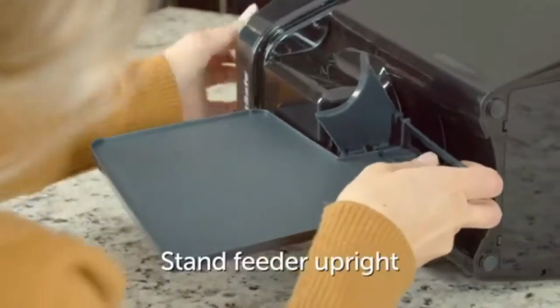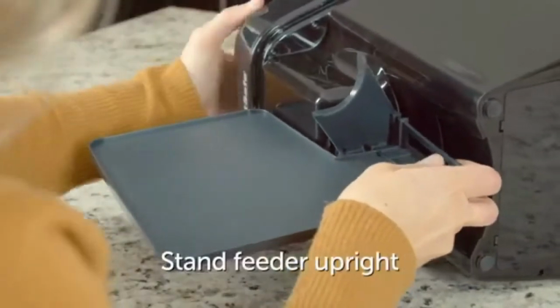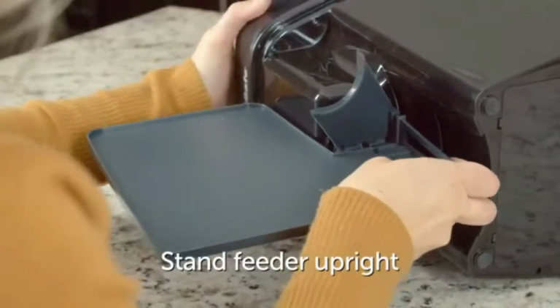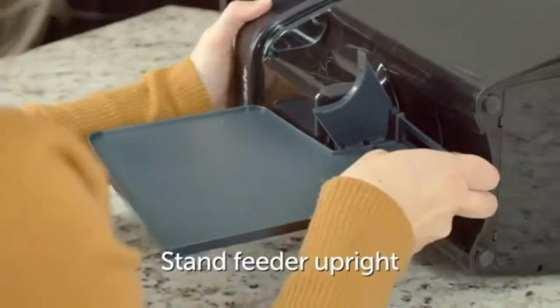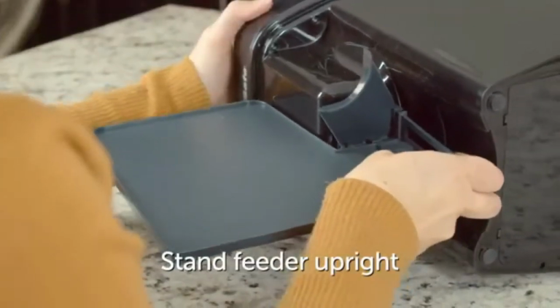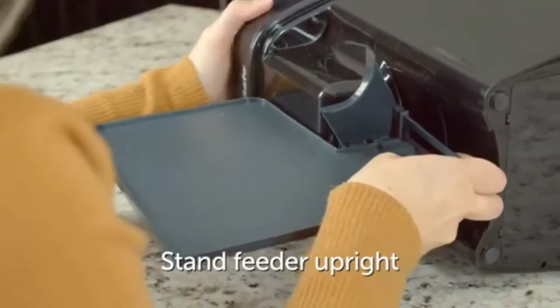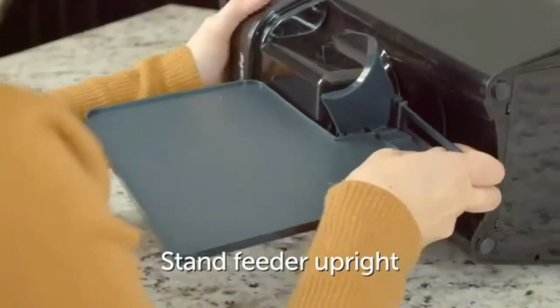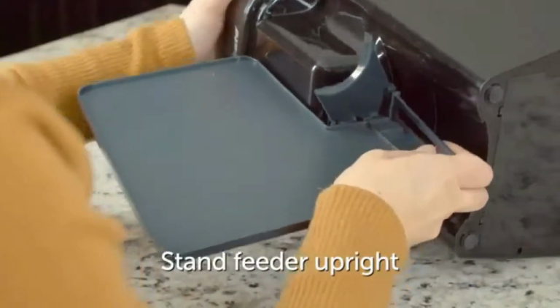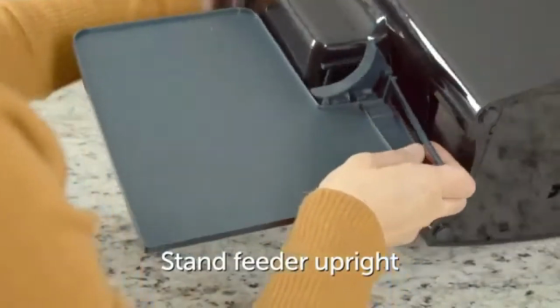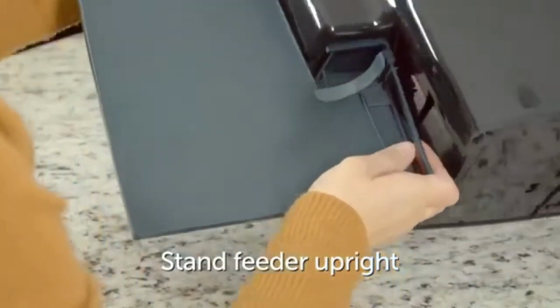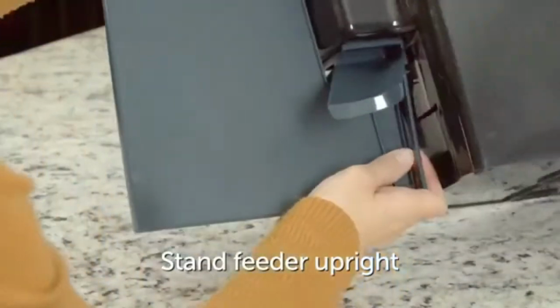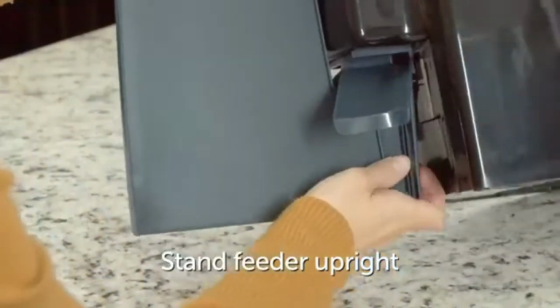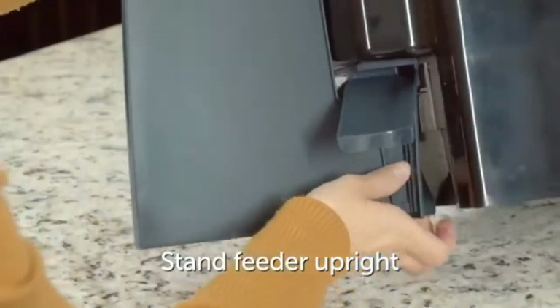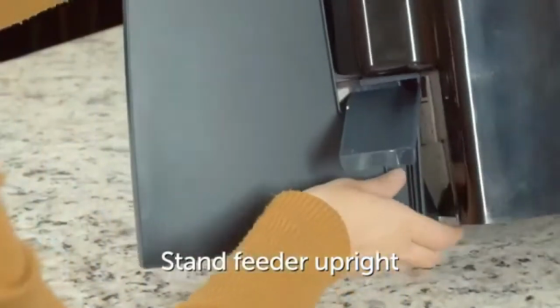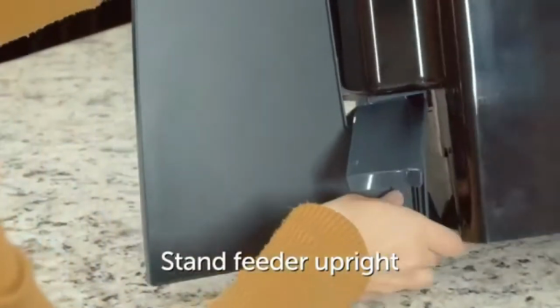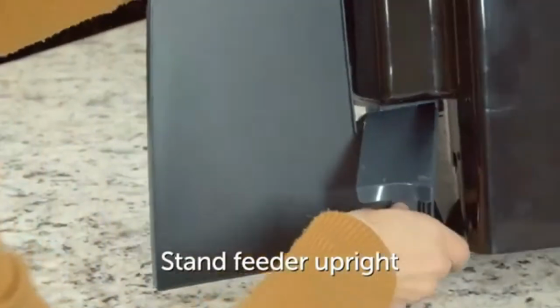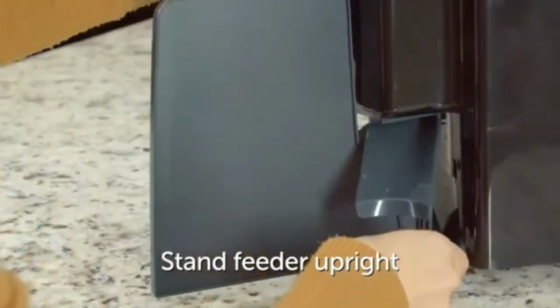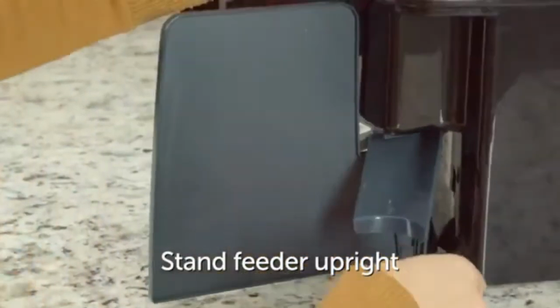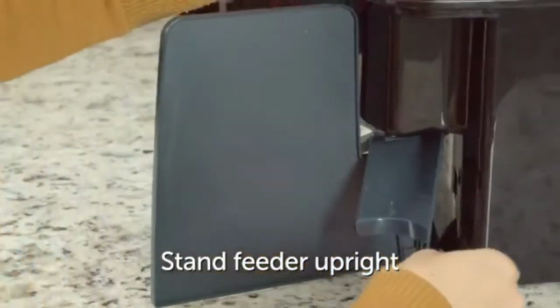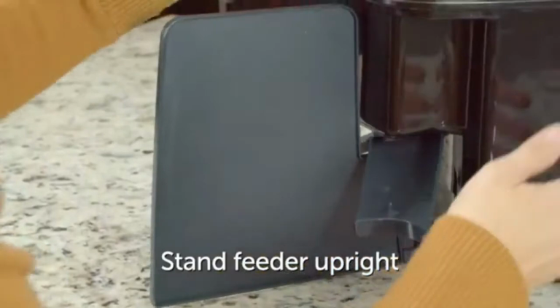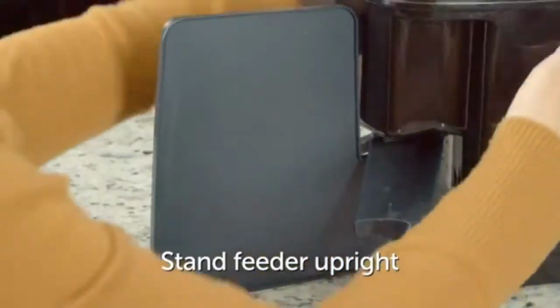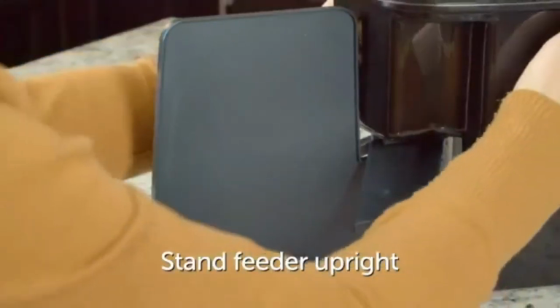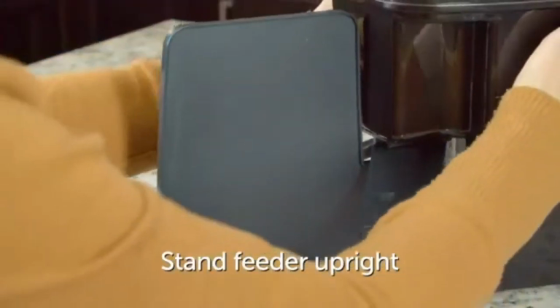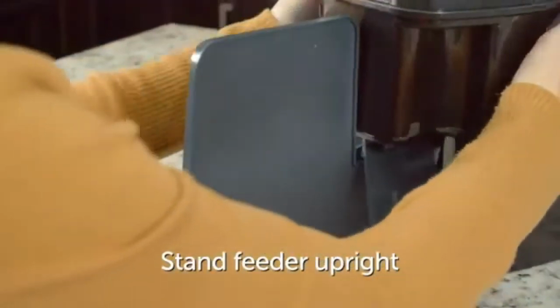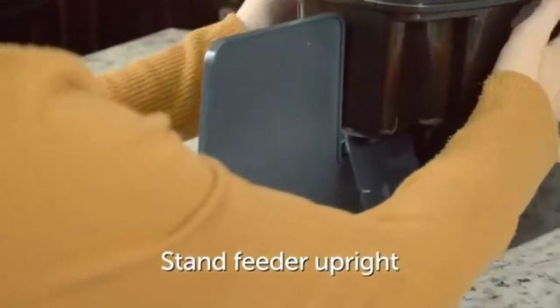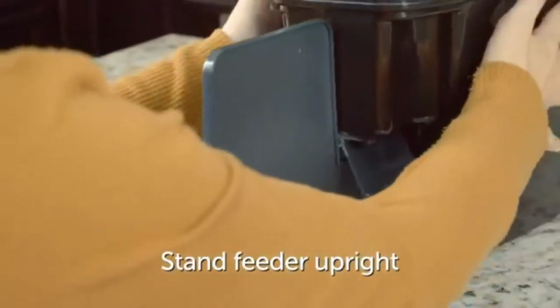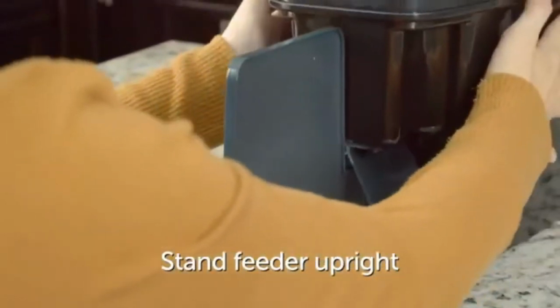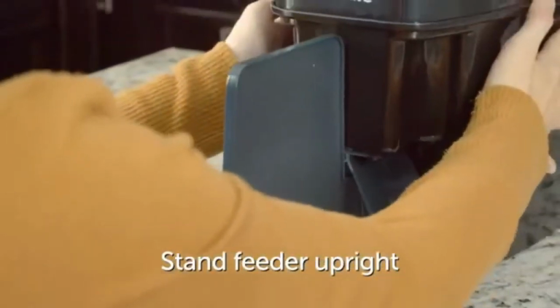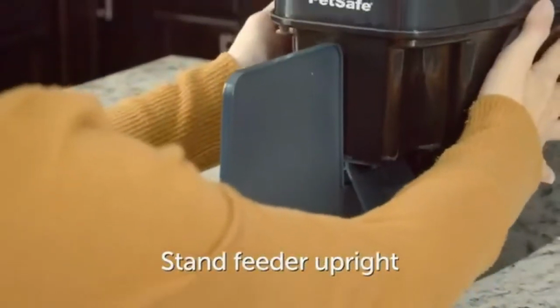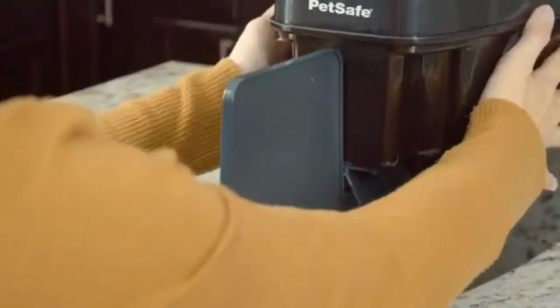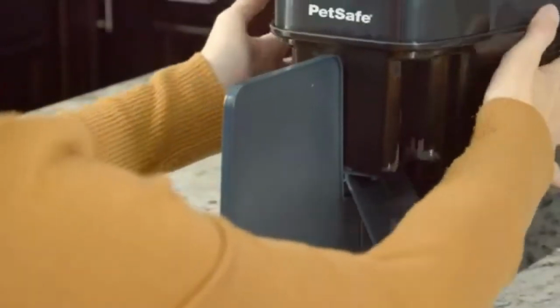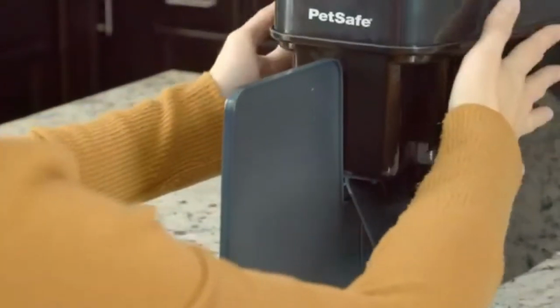Pet-proof design: the feeder is designed to keep prying paws from sneaking food before scheduled meal times.